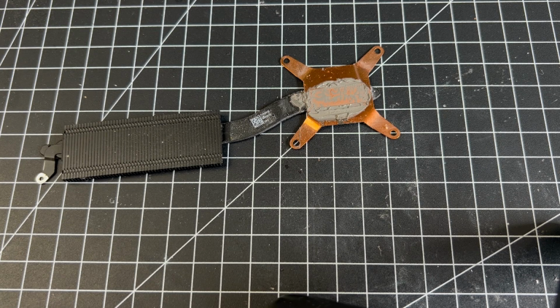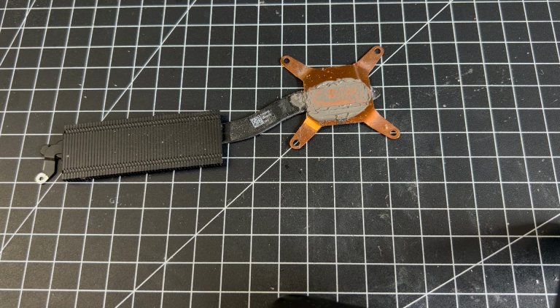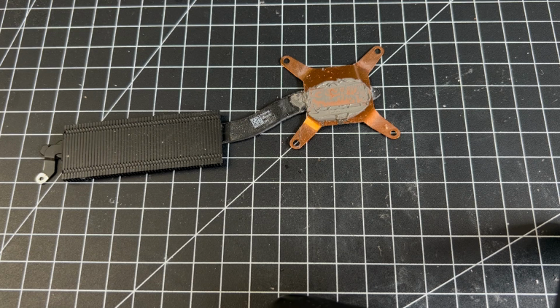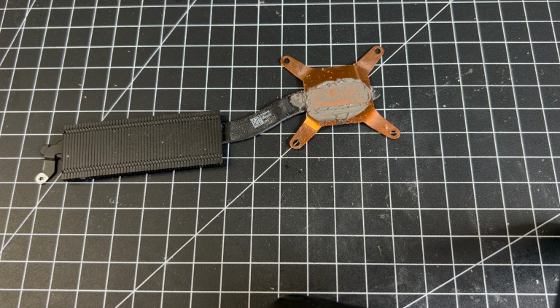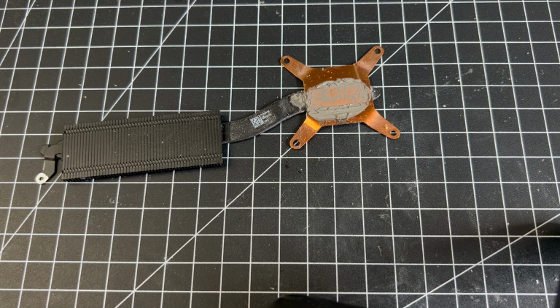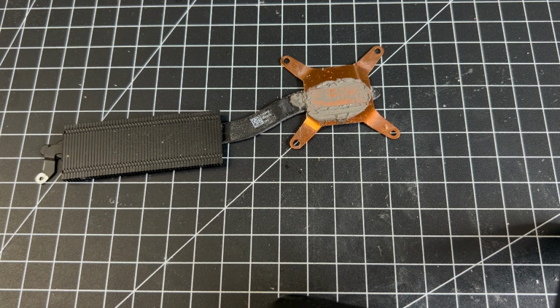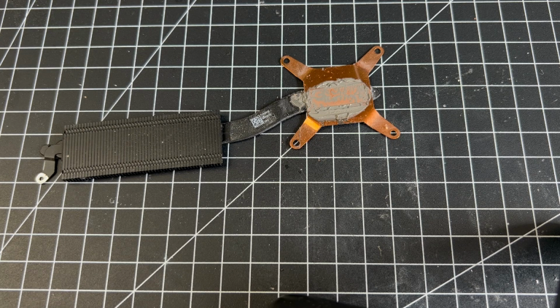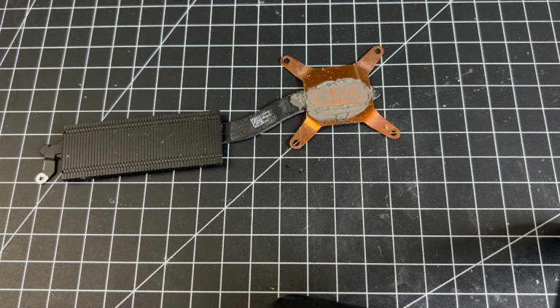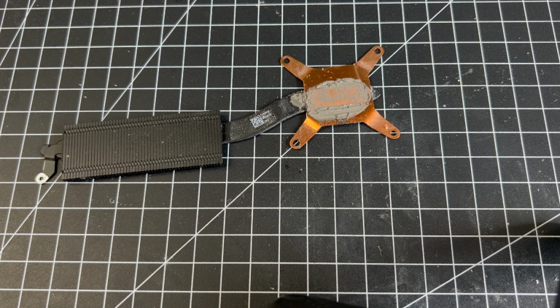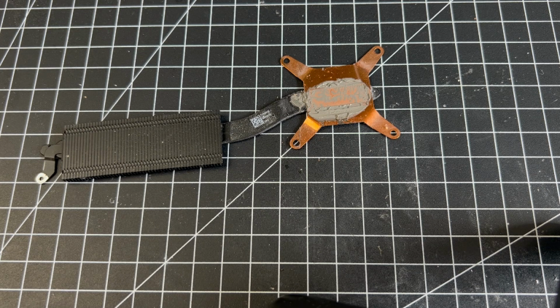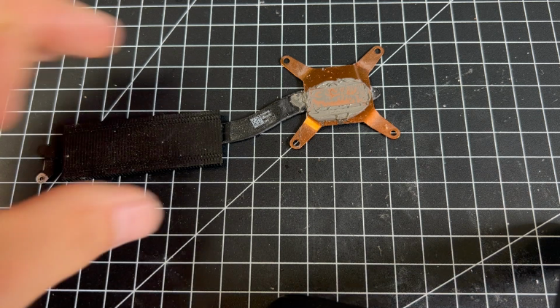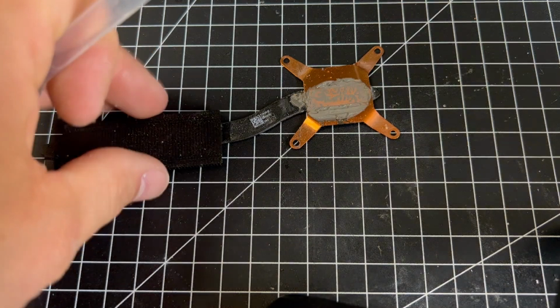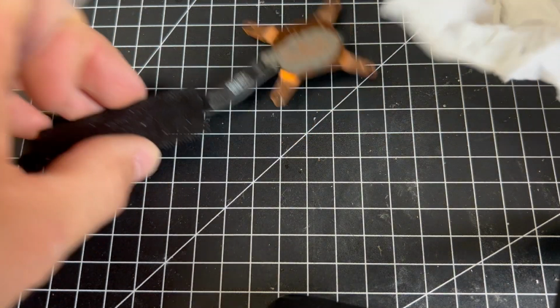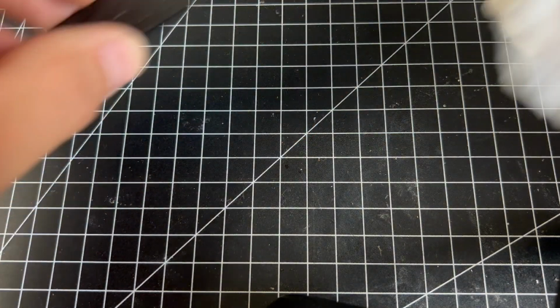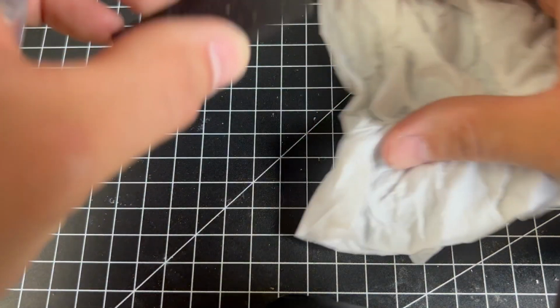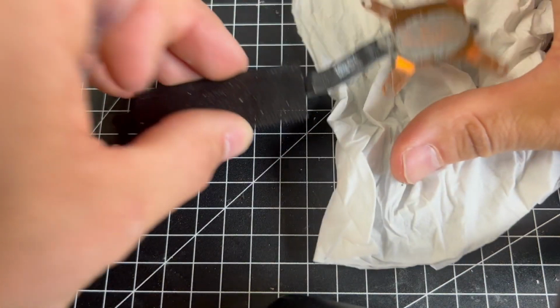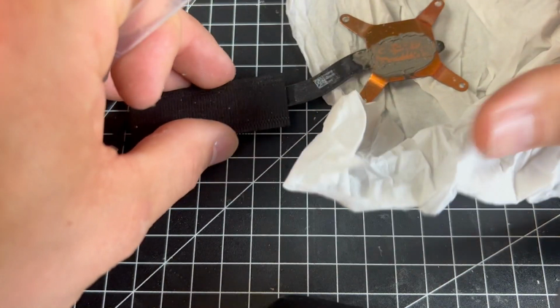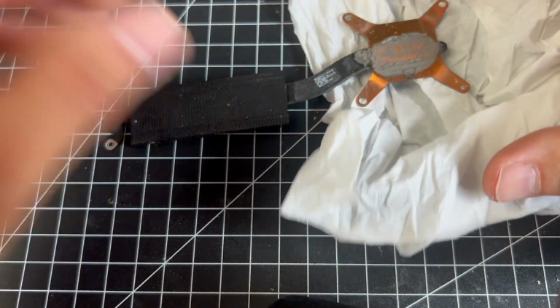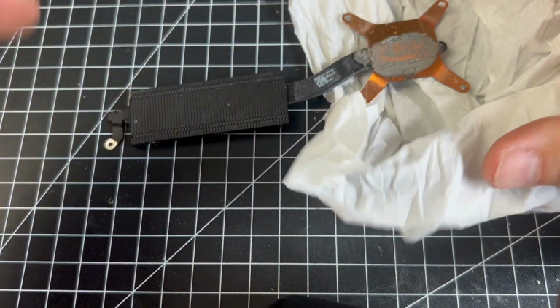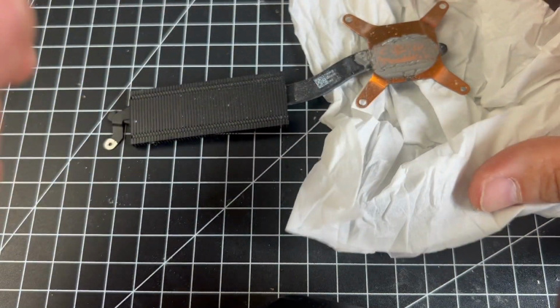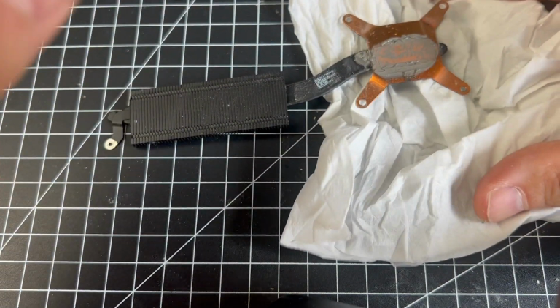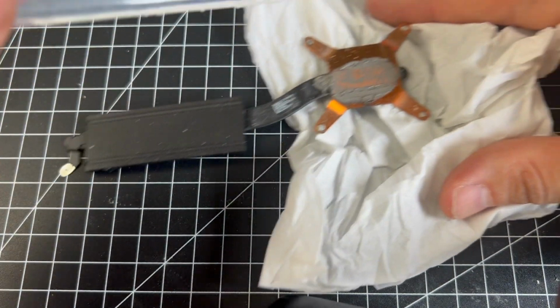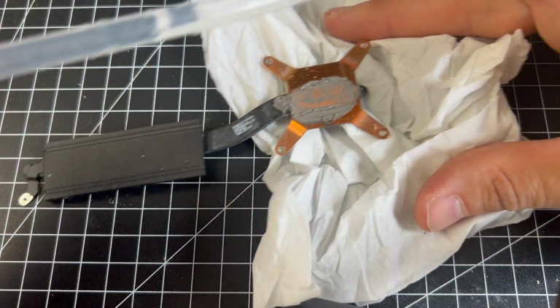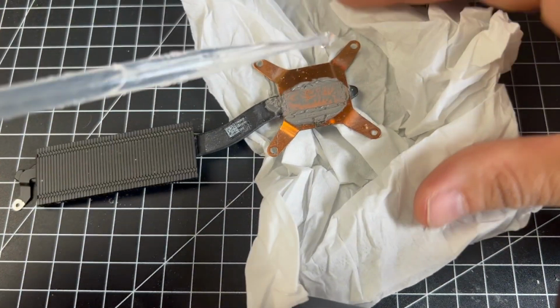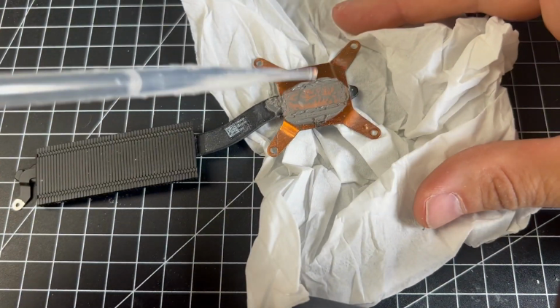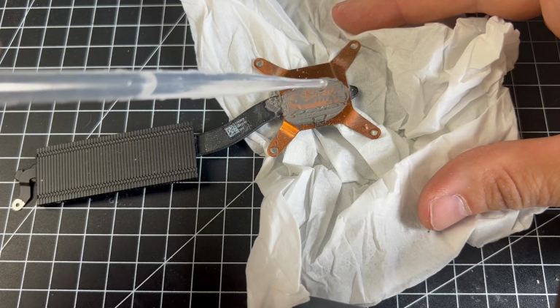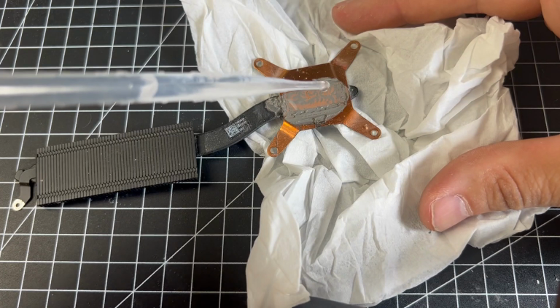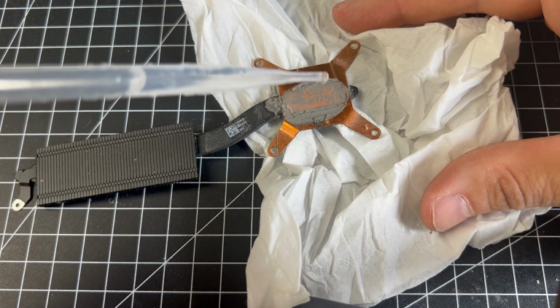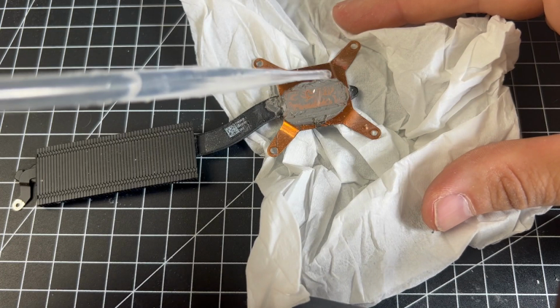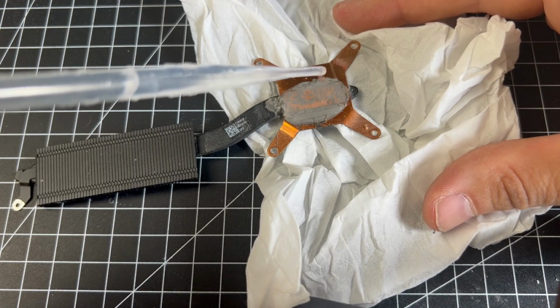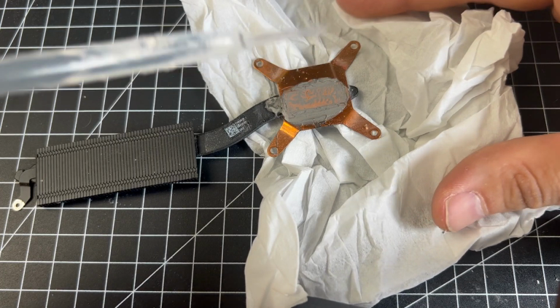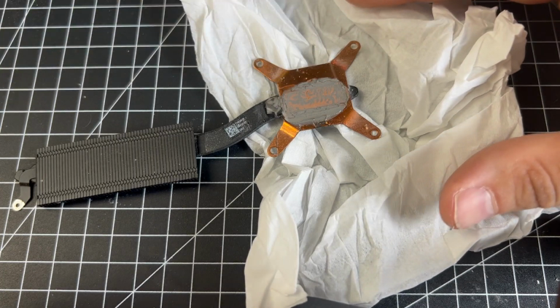Here I'm using some 99% isopropyl alcohol to clean the copper heat sink quickly.